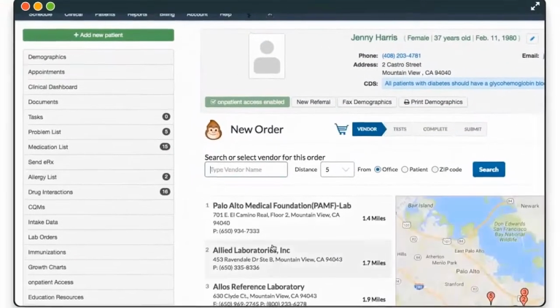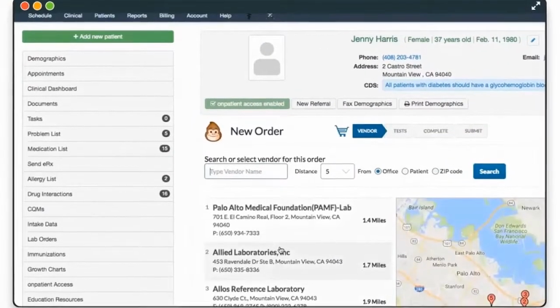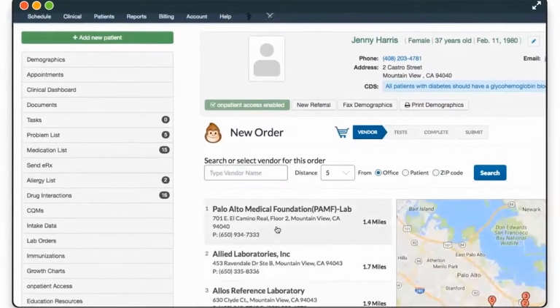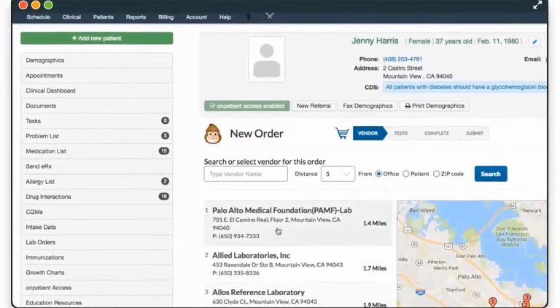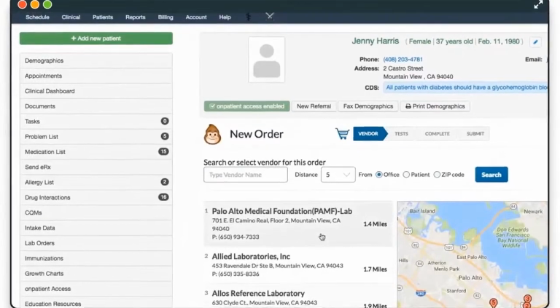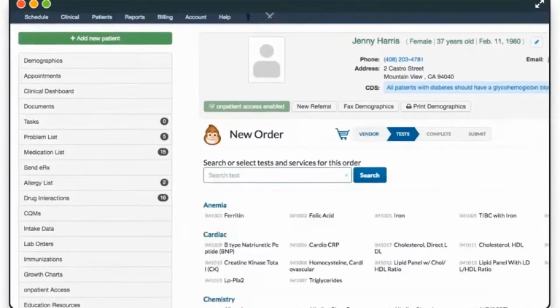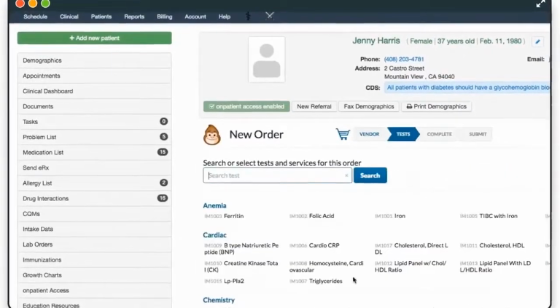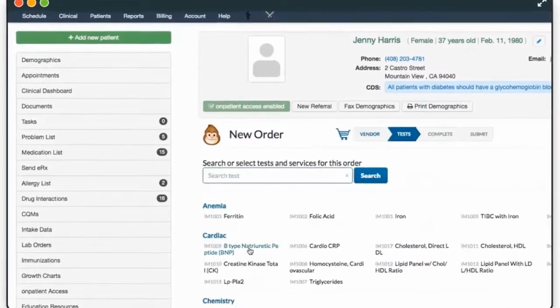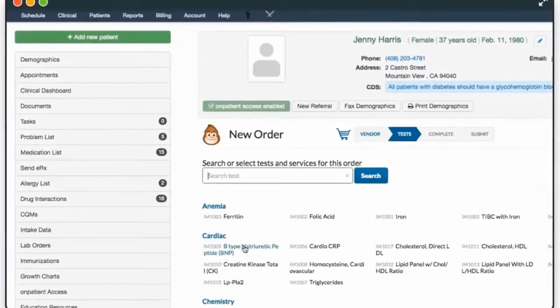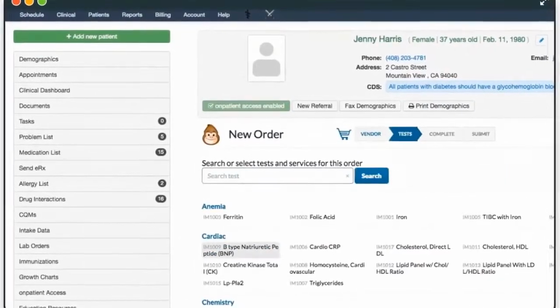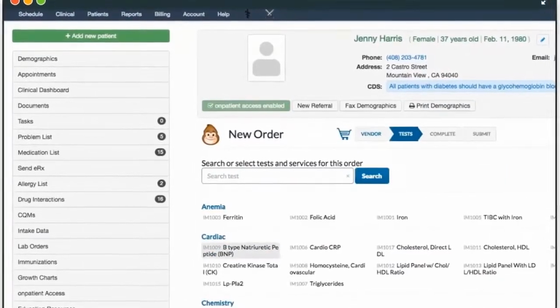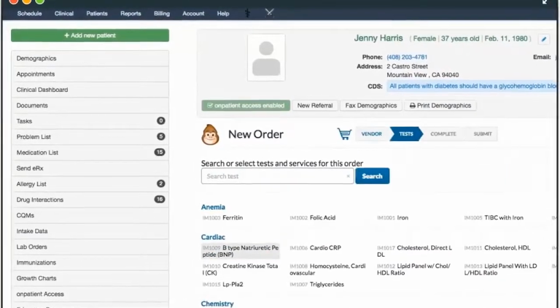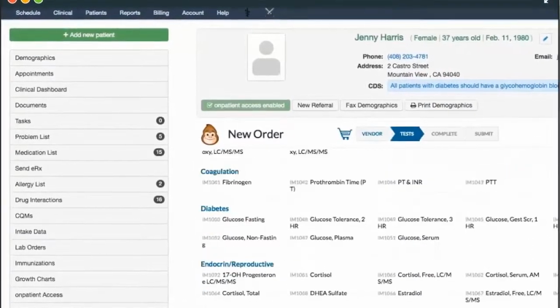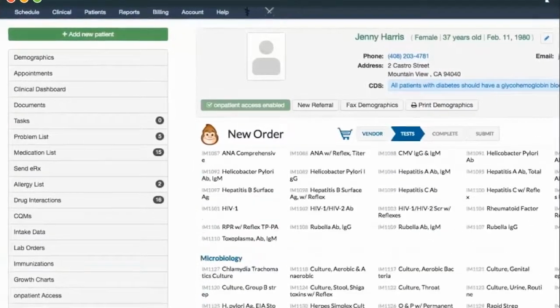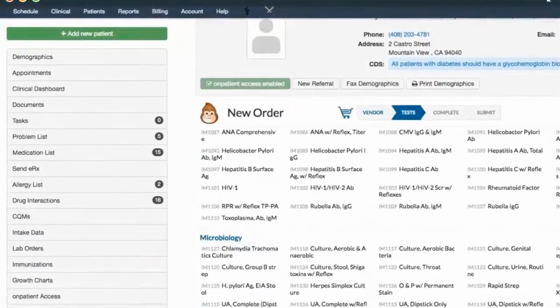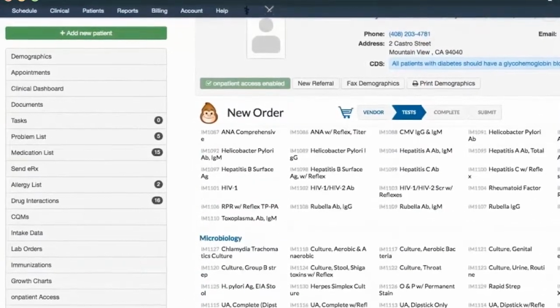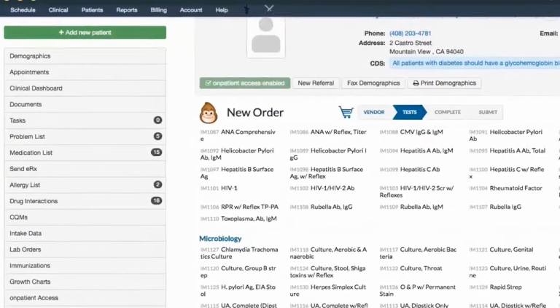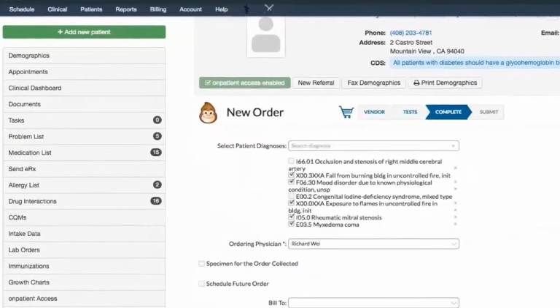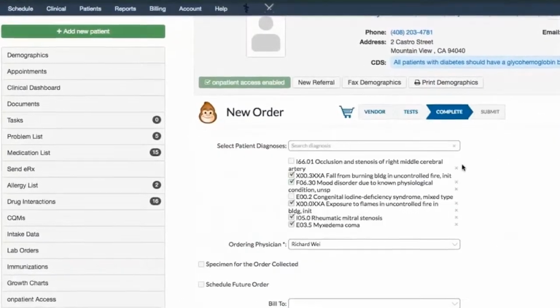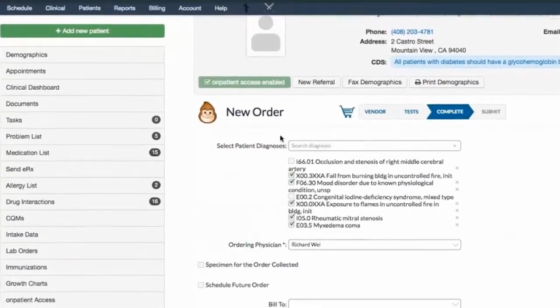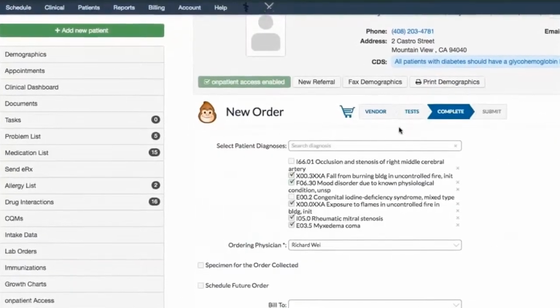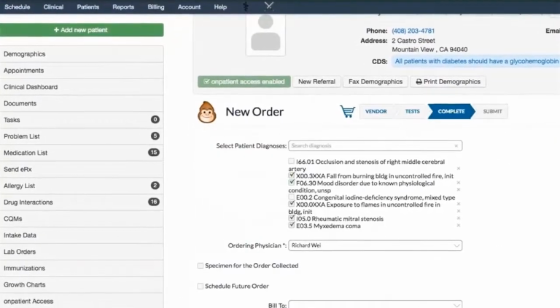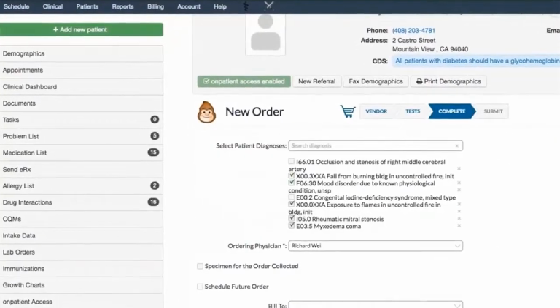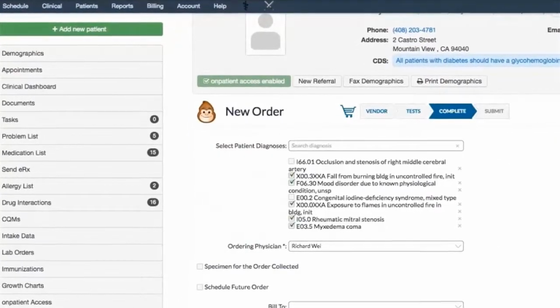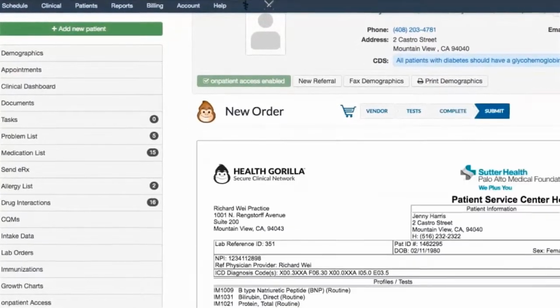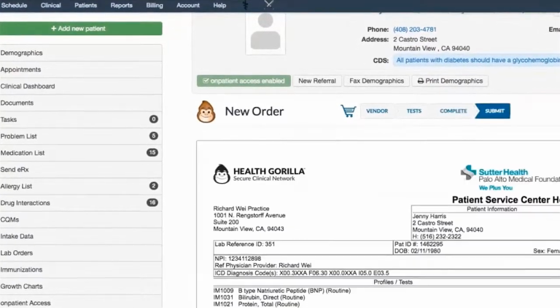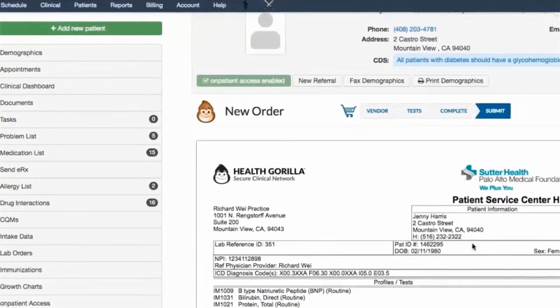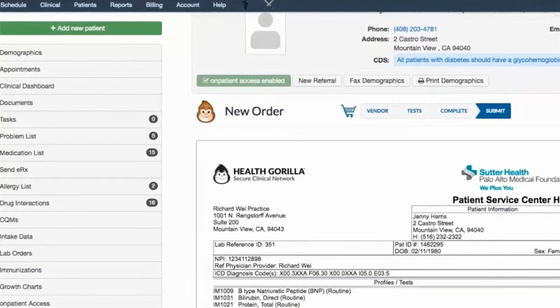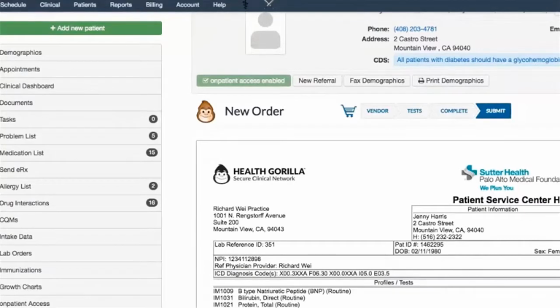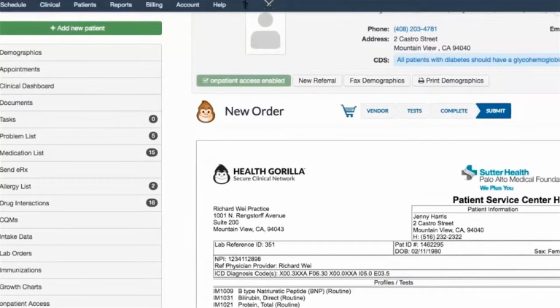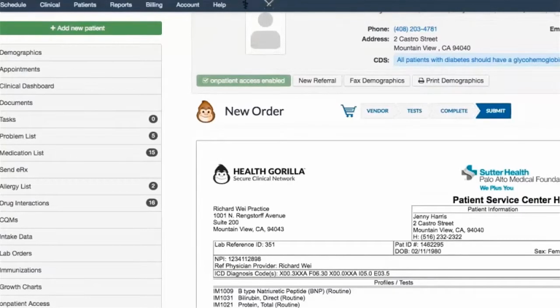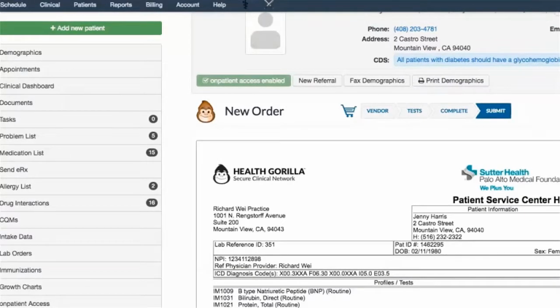Don't worry about redundant orders either. If another provider ordered the test recently, you'll be able to access the results as well.